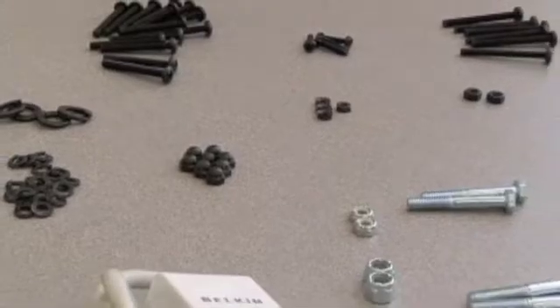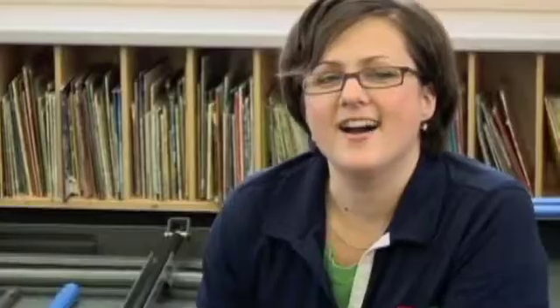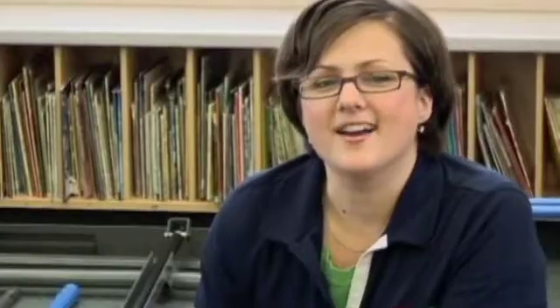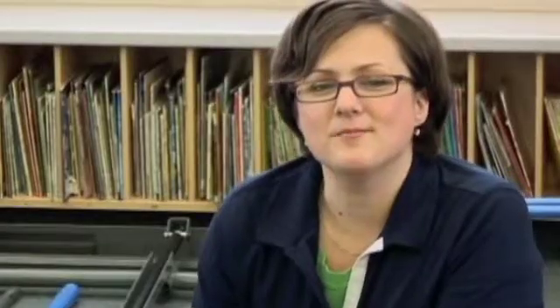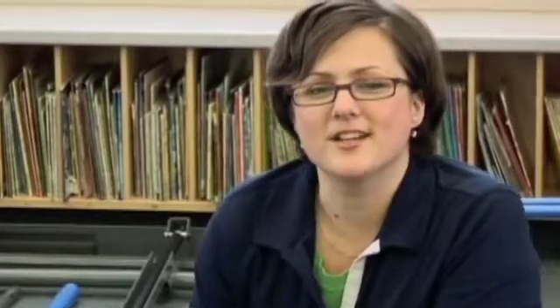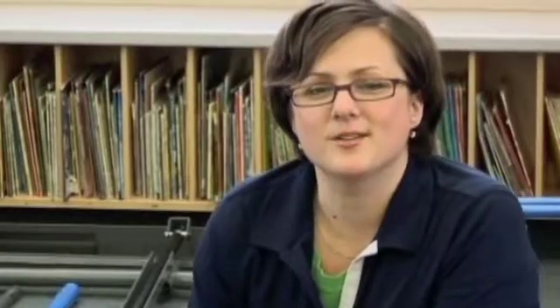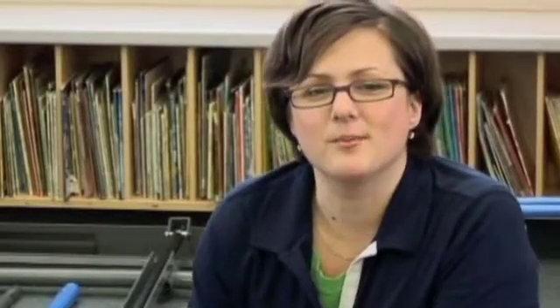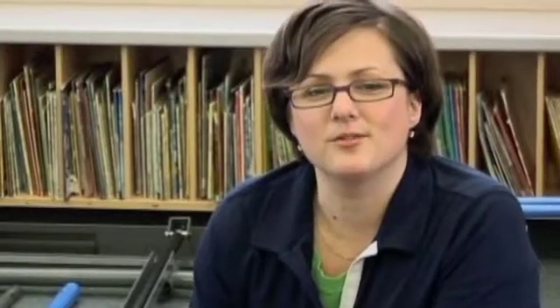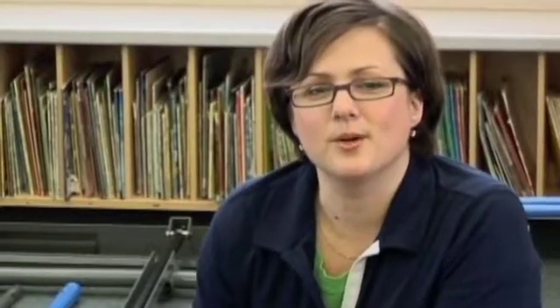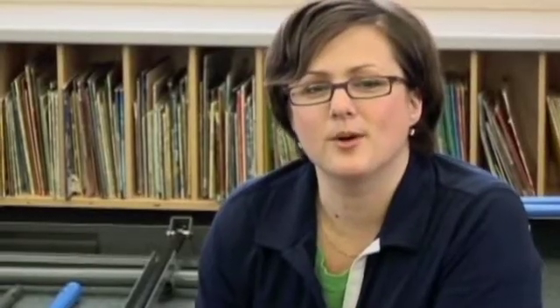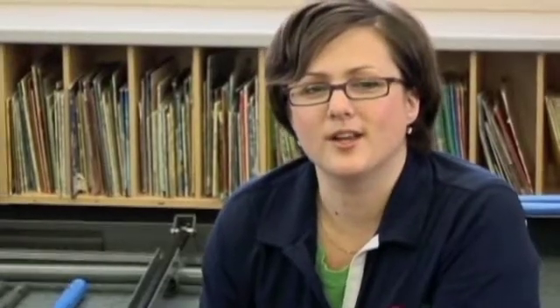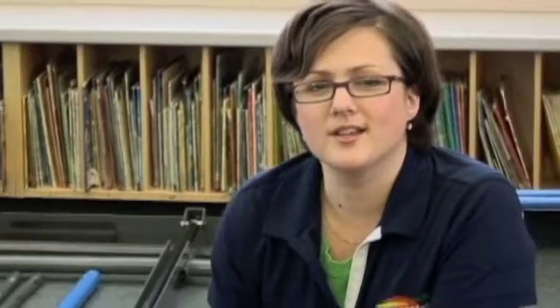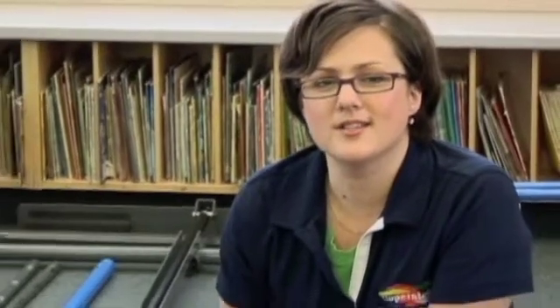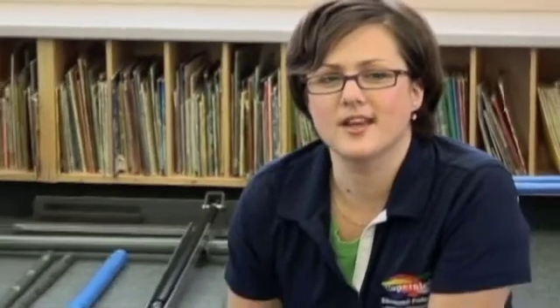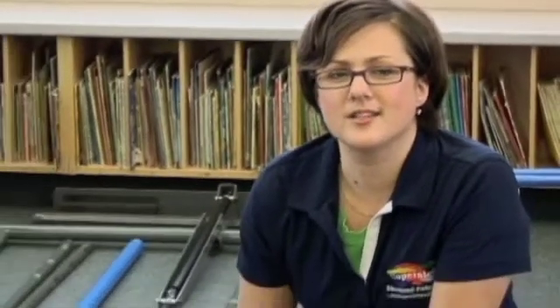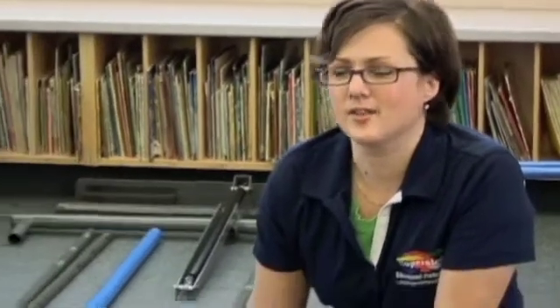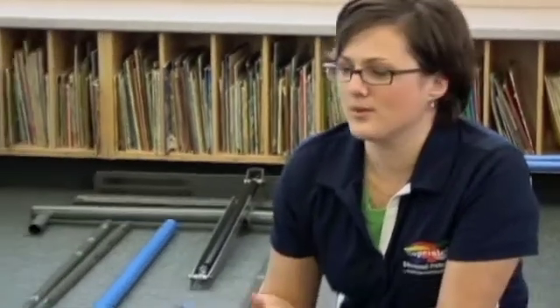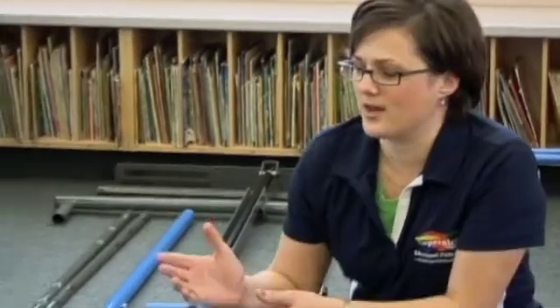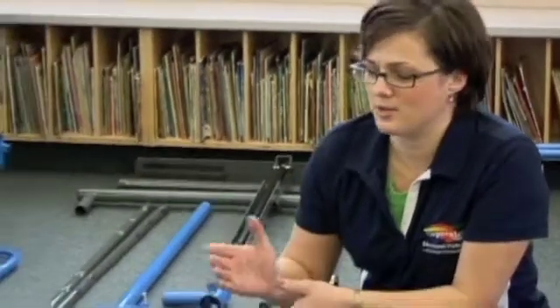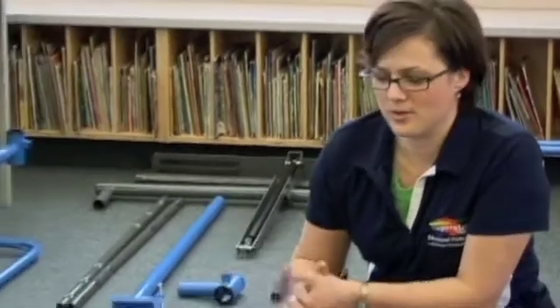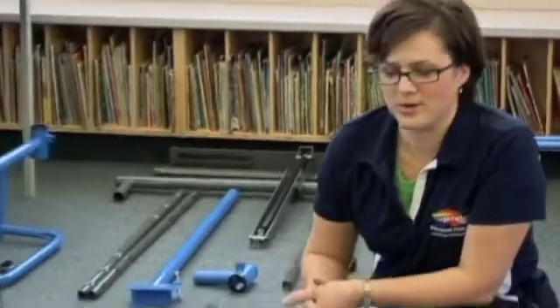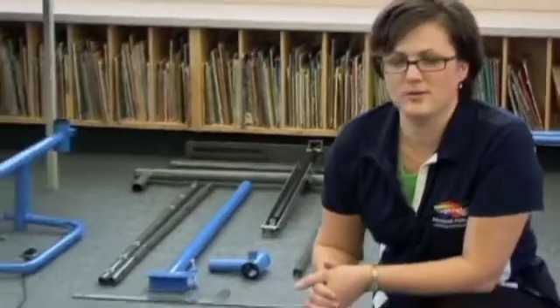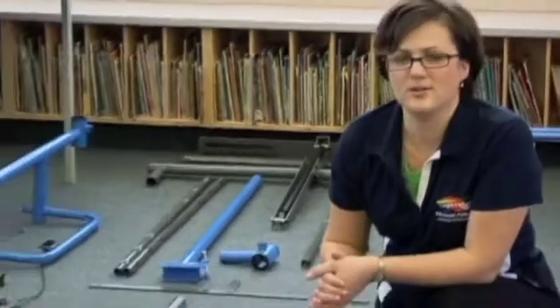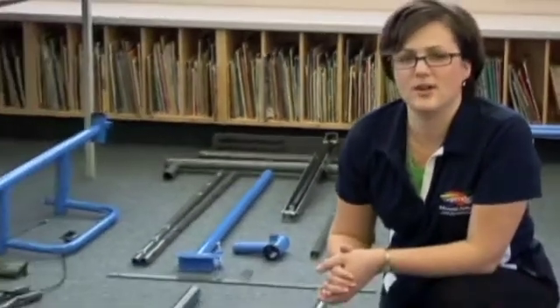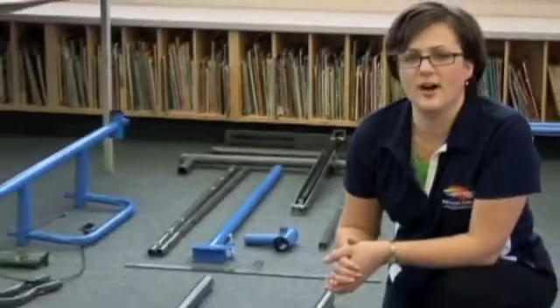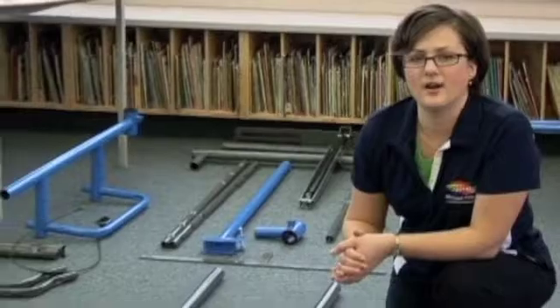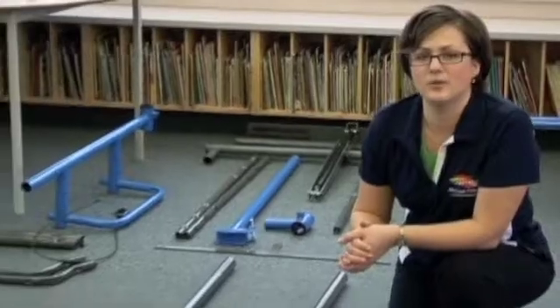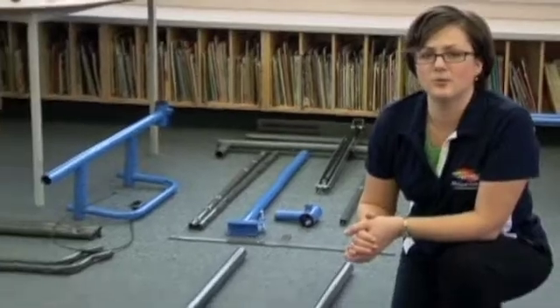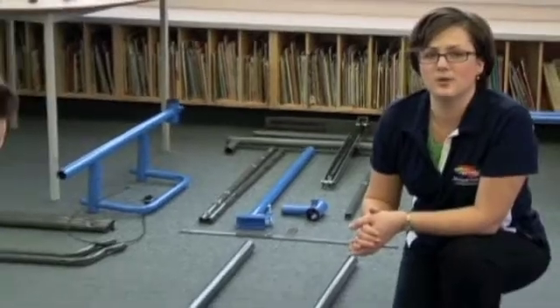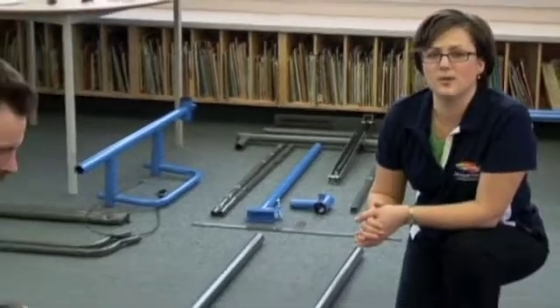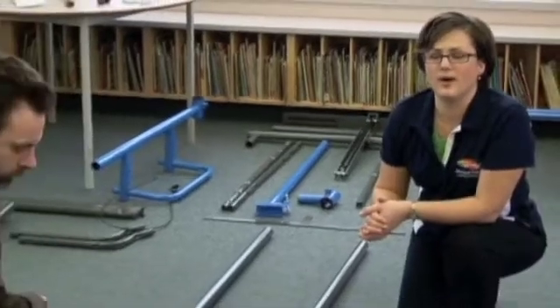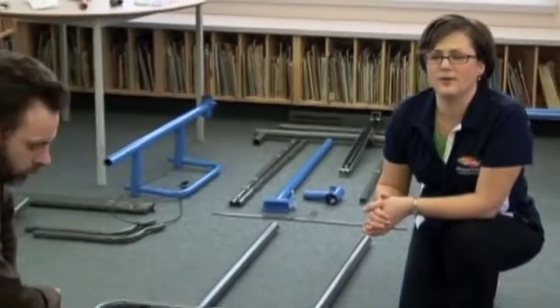Hi, I'm Vanessa Graber from Copernicus and together with Andrew we're going to install the iRover premium model.